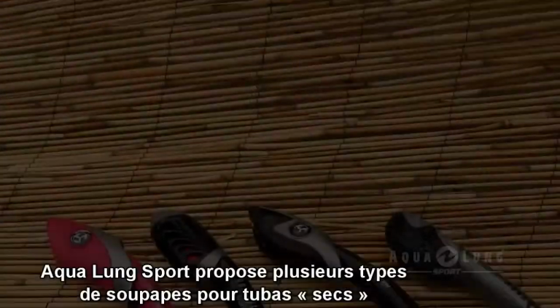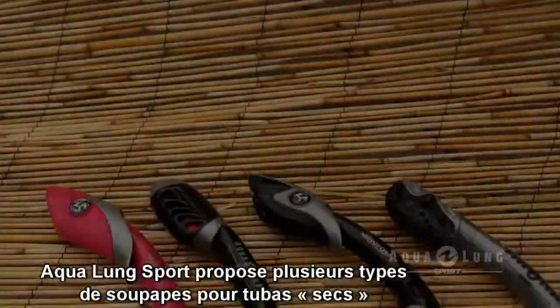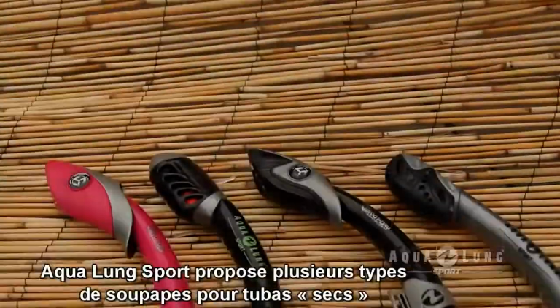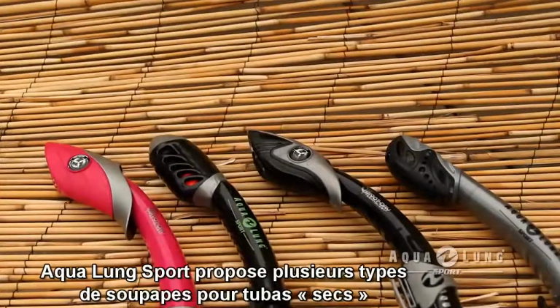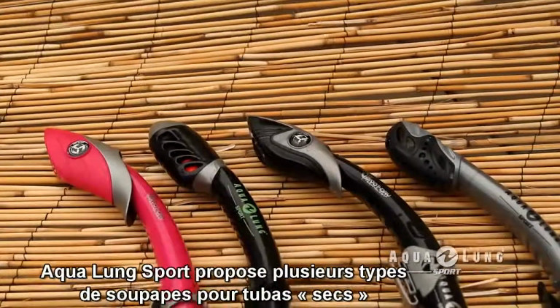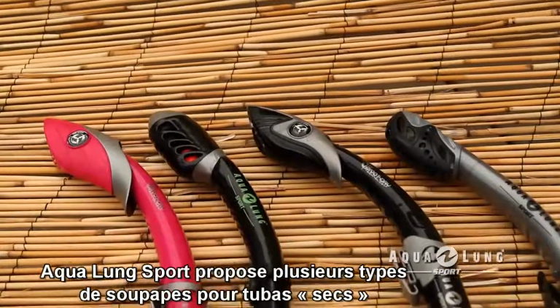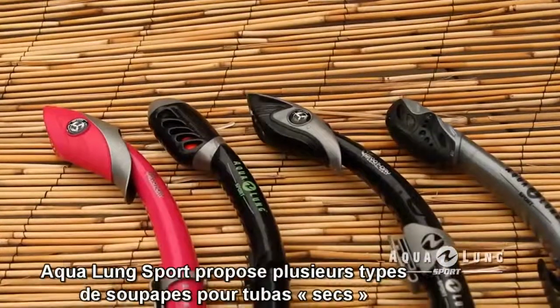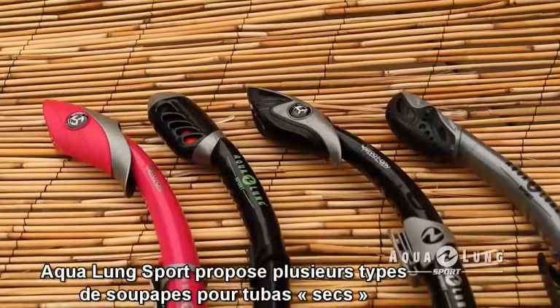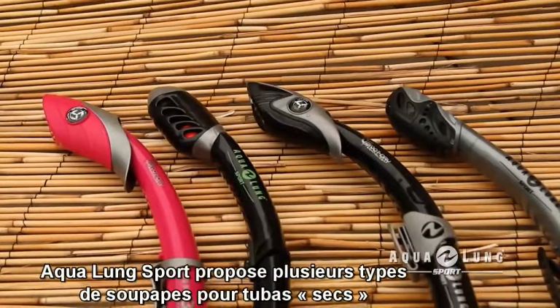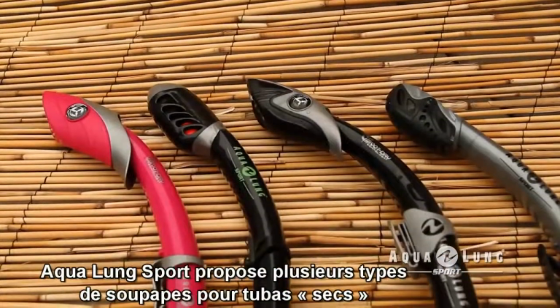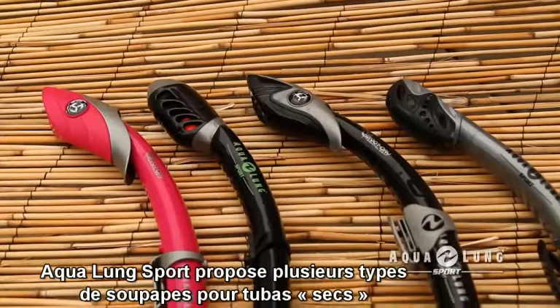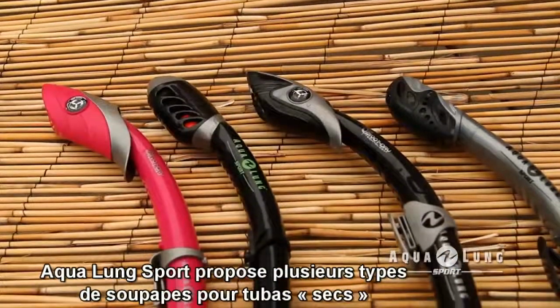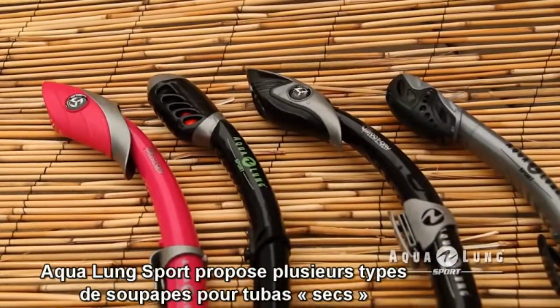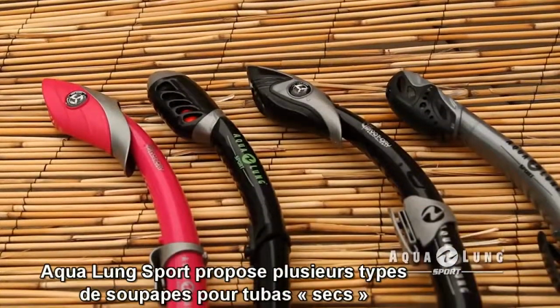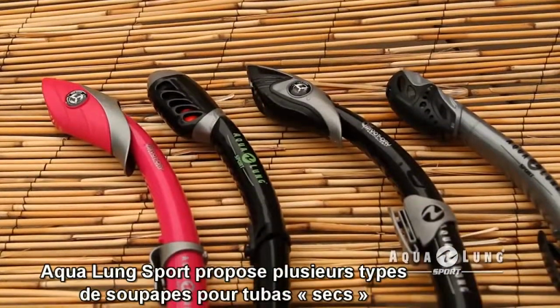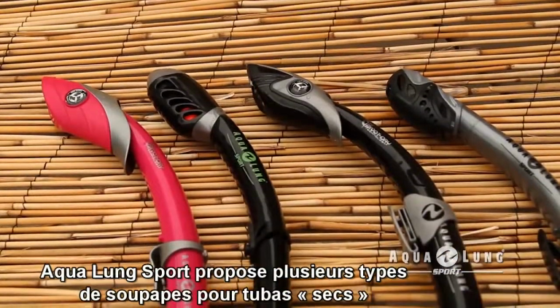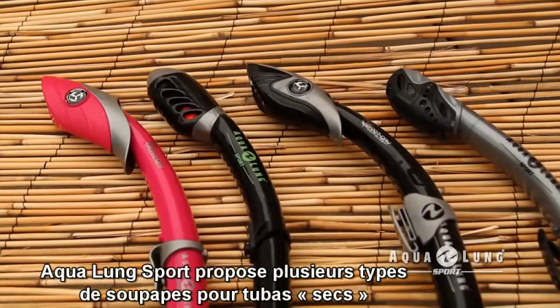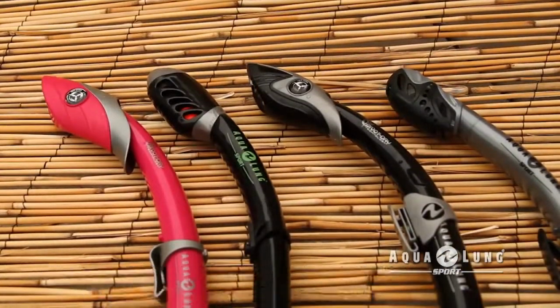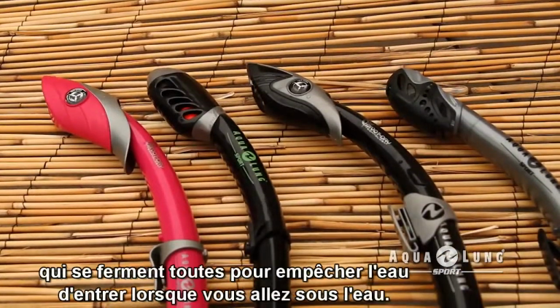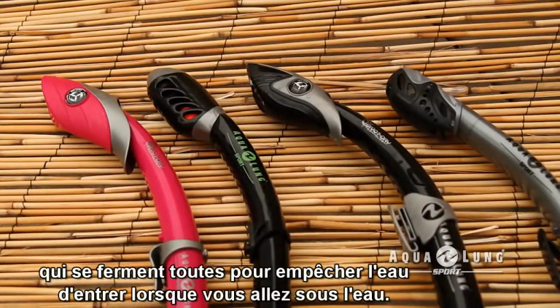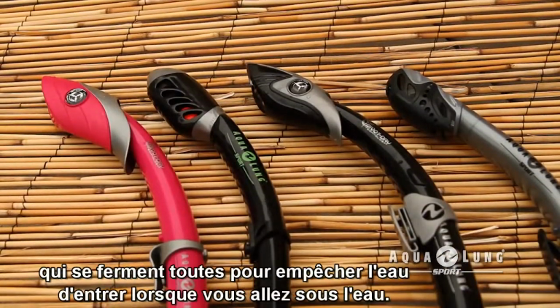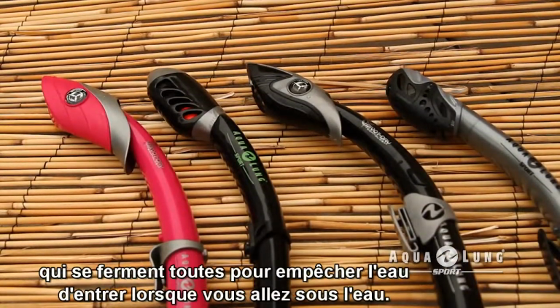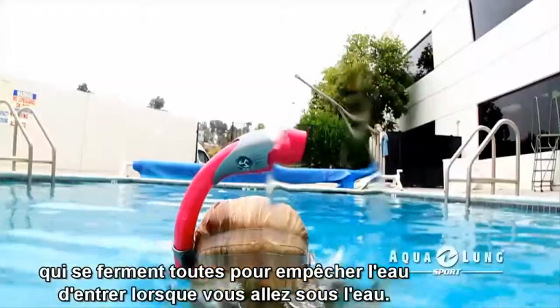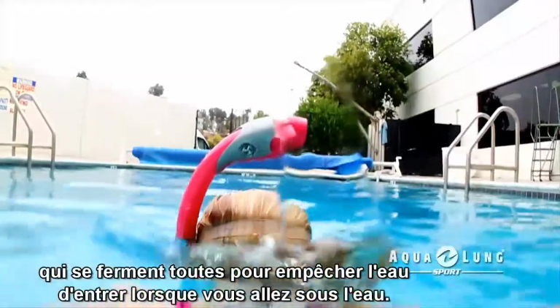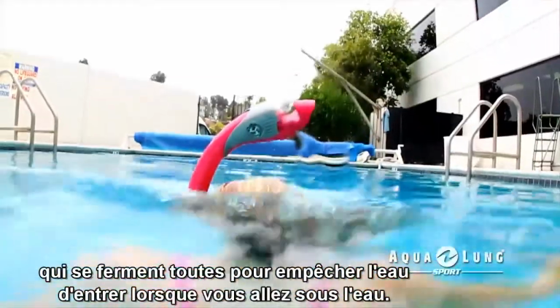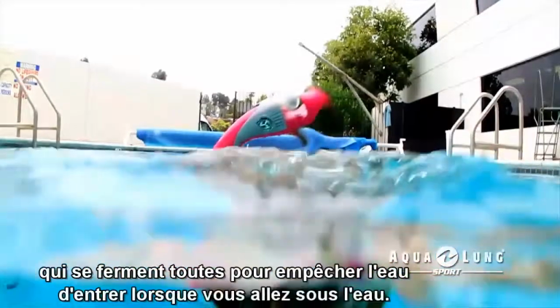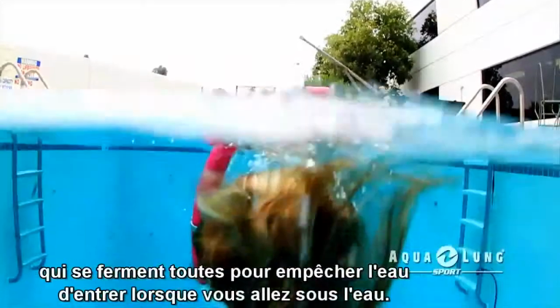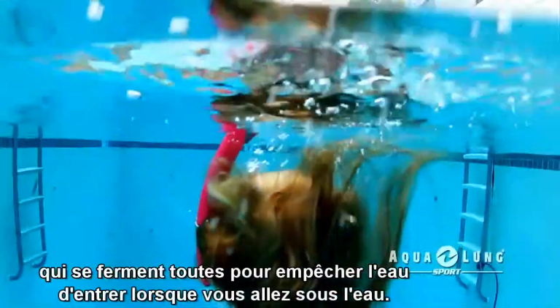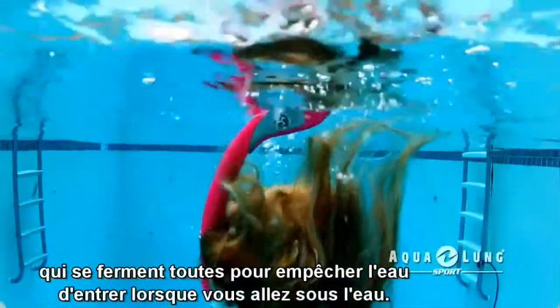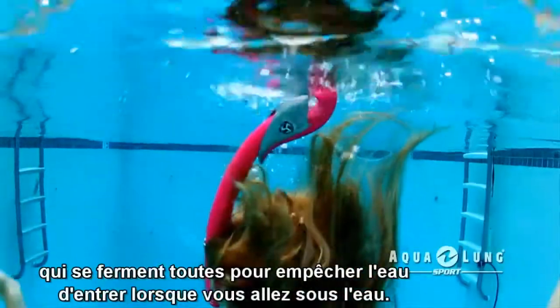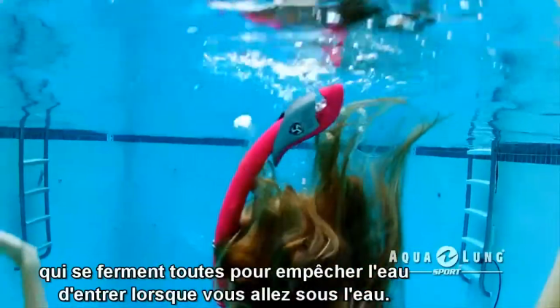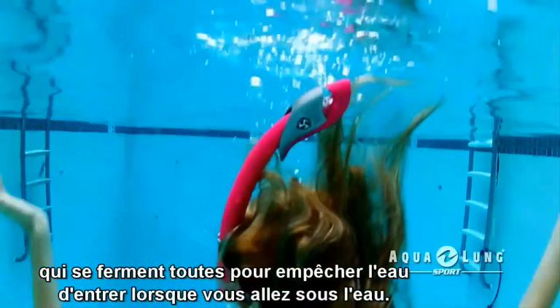Aqualung Sport offers a variety of patented dry snorkel top designs that all close to seal out water when you go underwater.